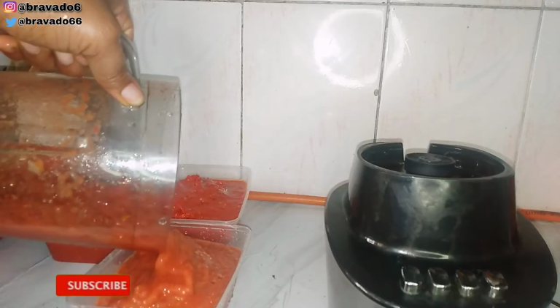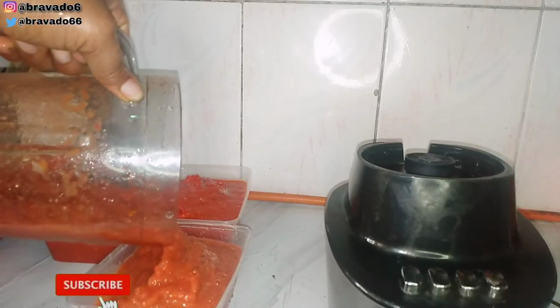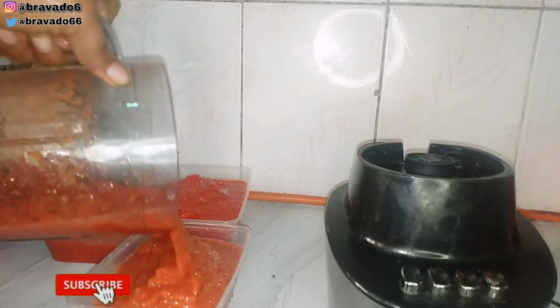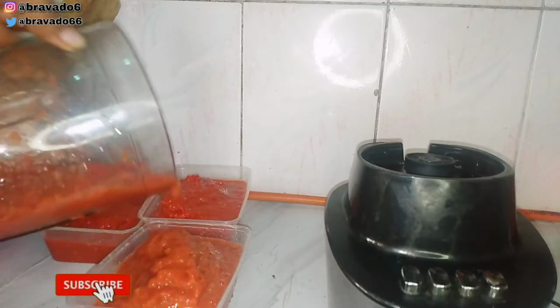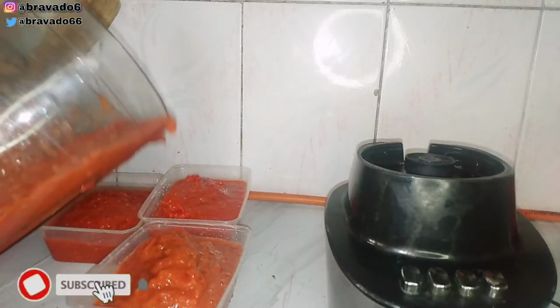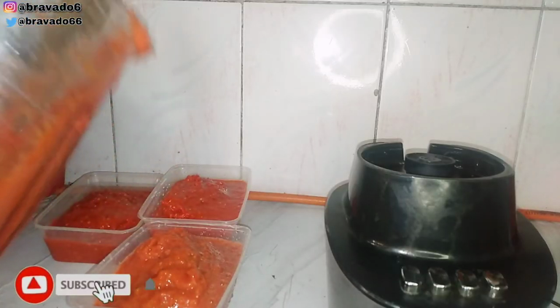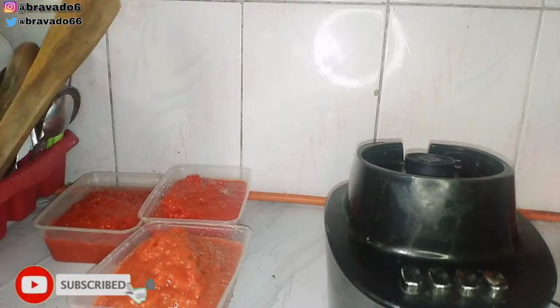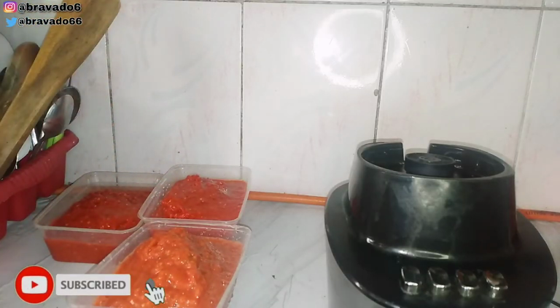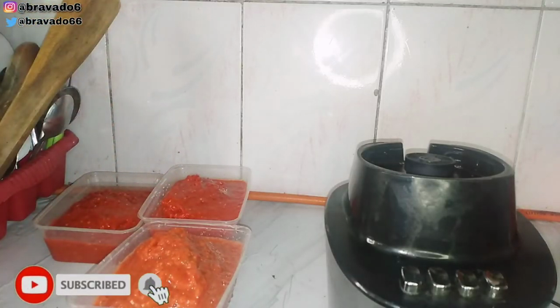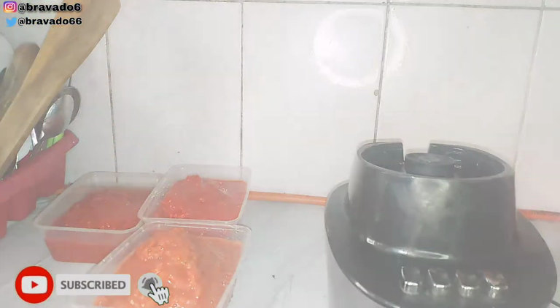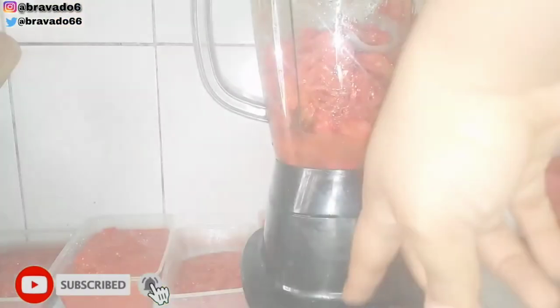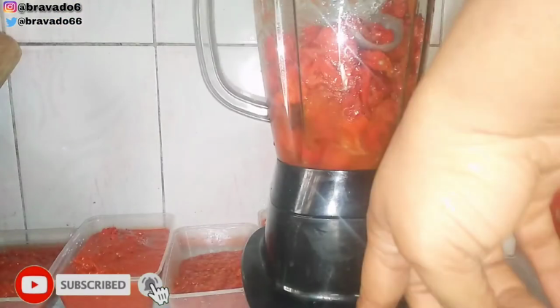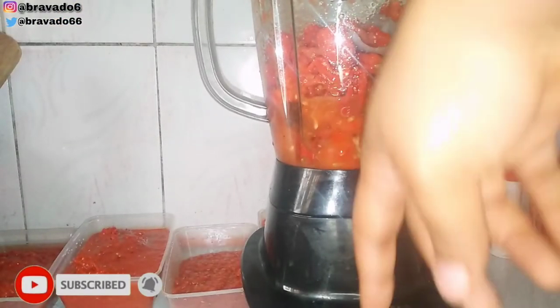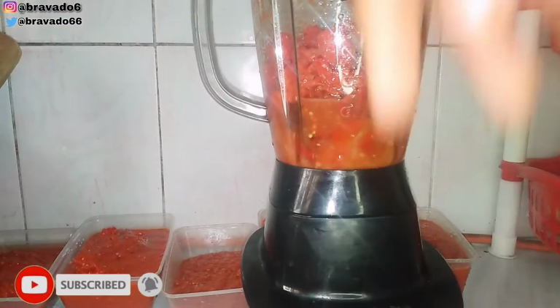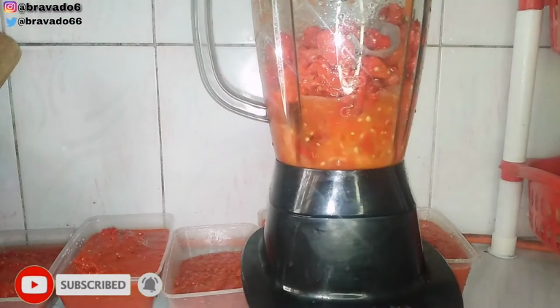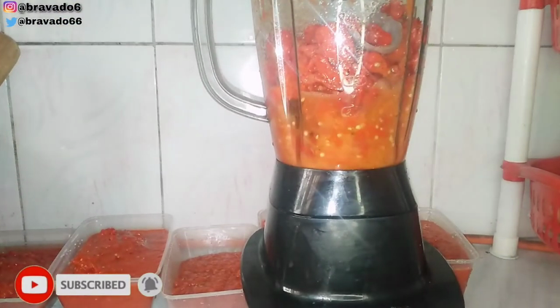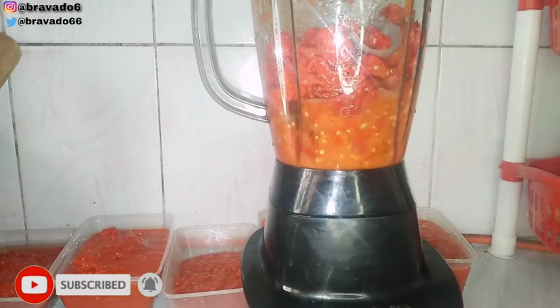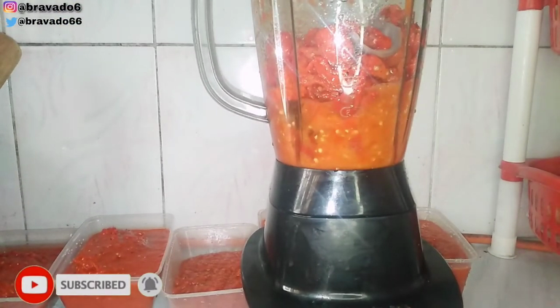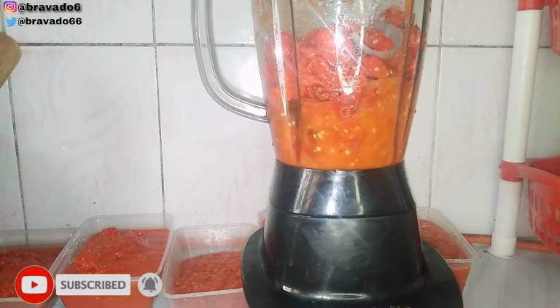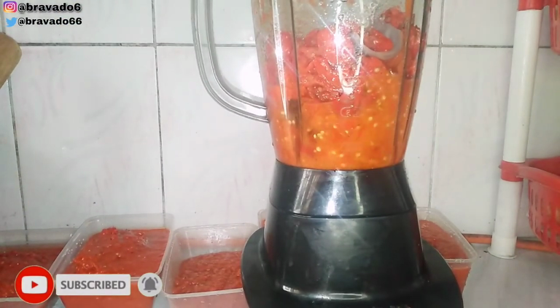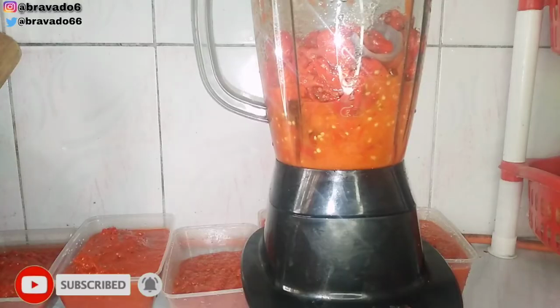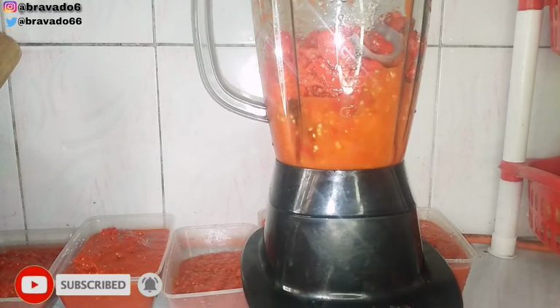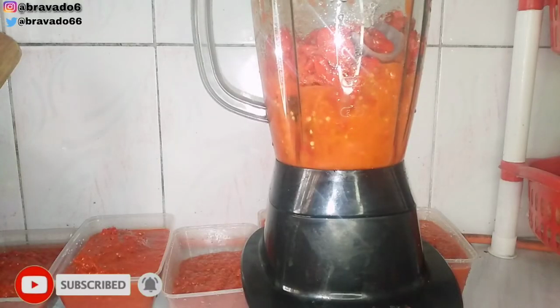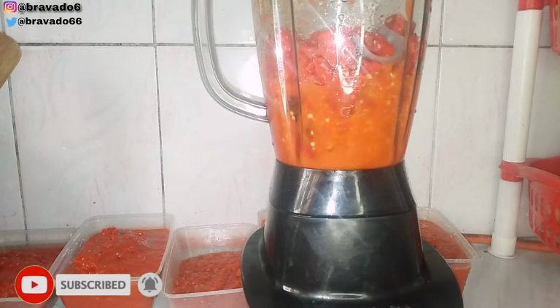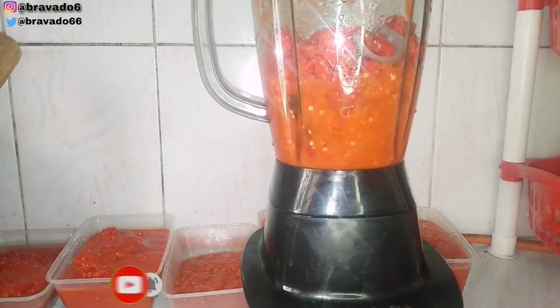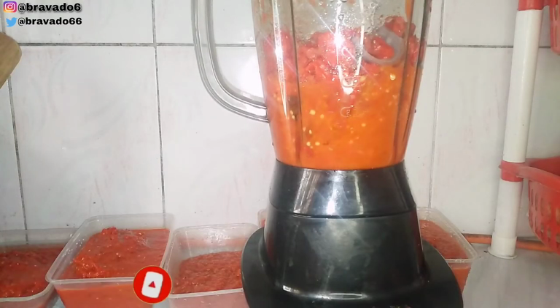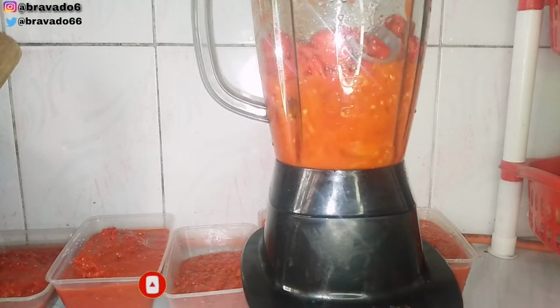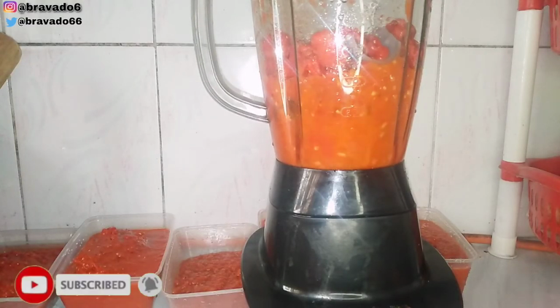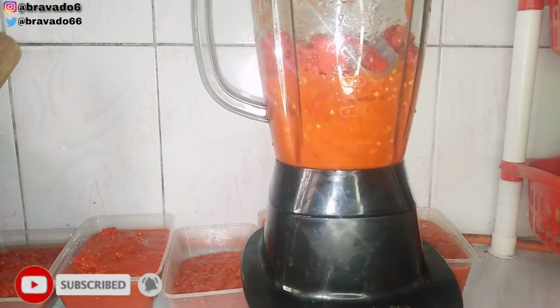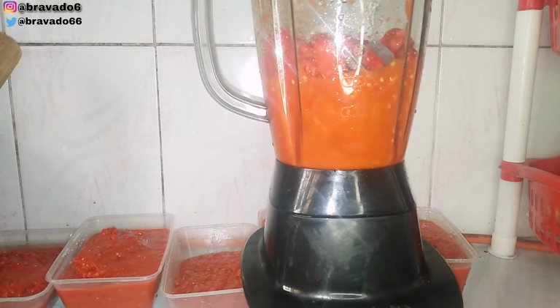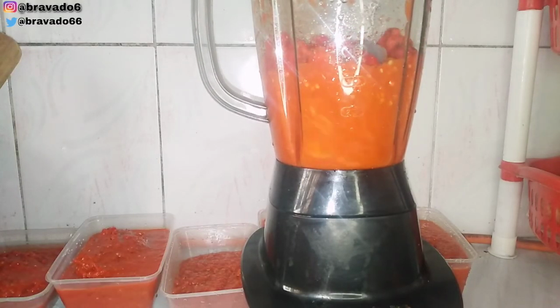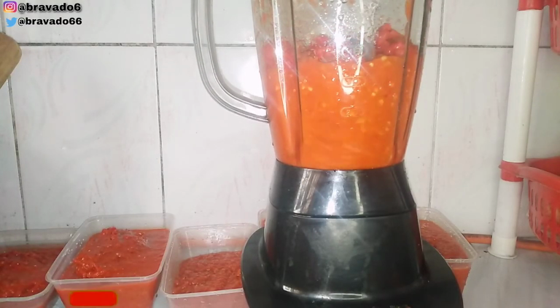Please subscribe — you will like it on my channel. Right now I'm blending the pepper, and after blending it I will also turn it in the sieve.